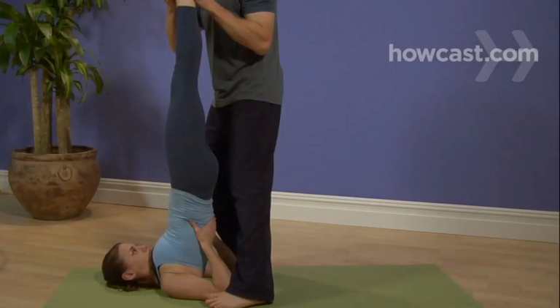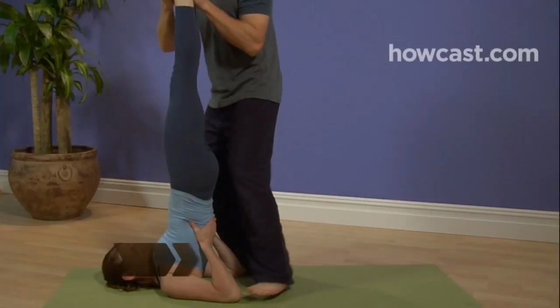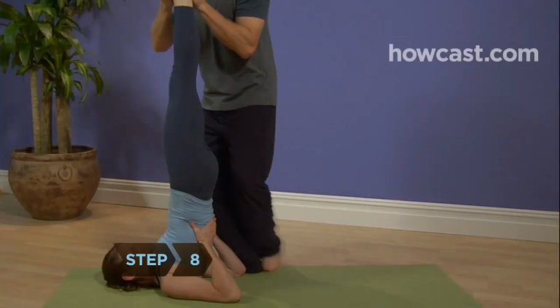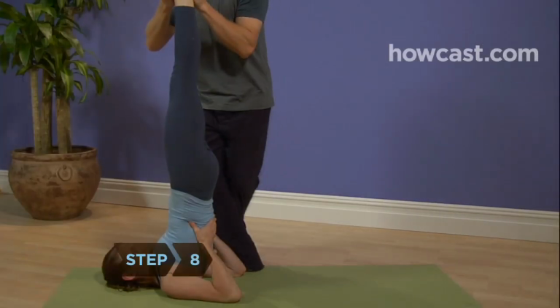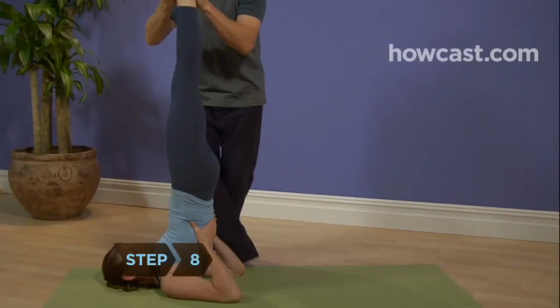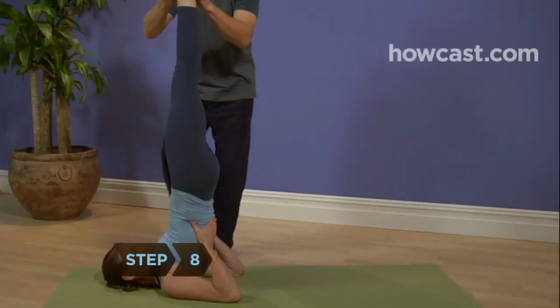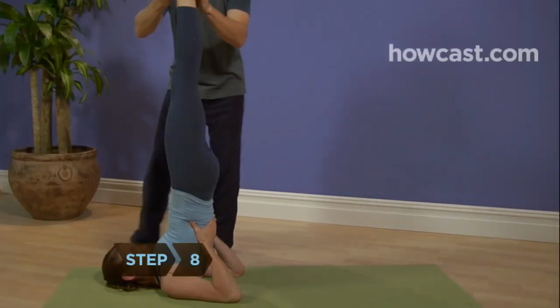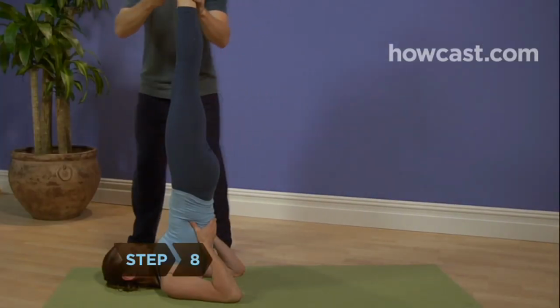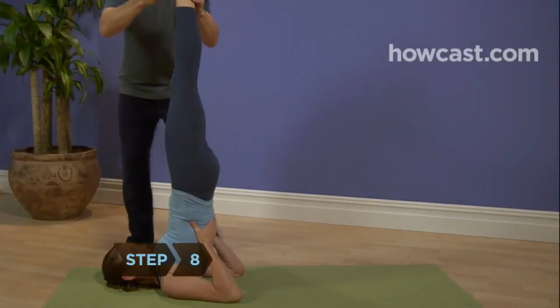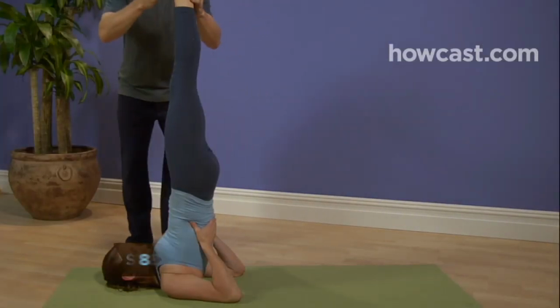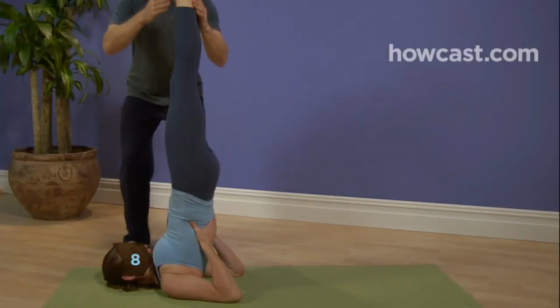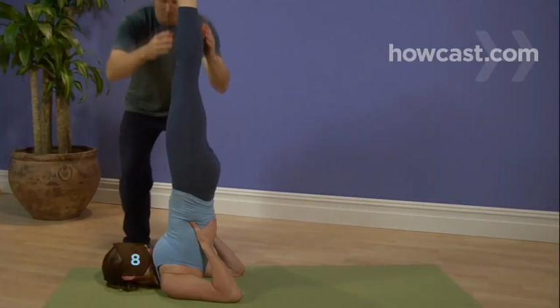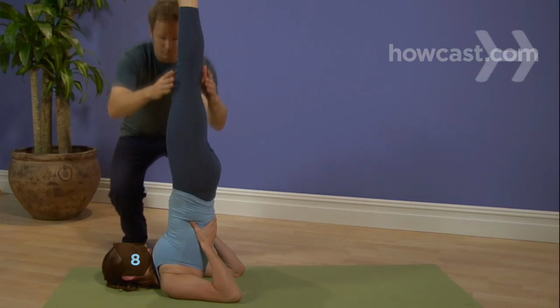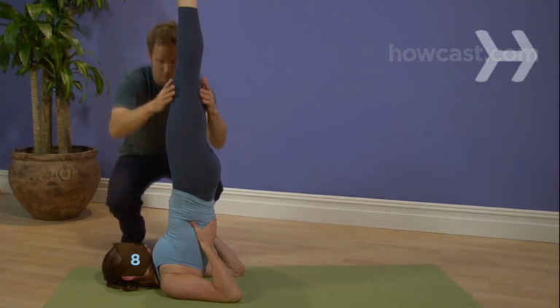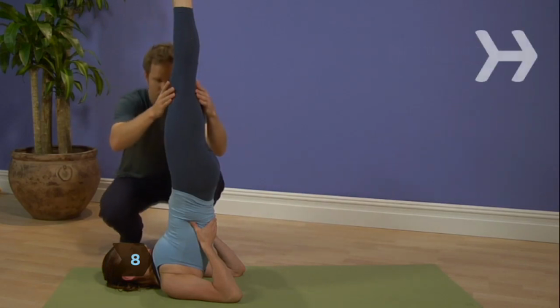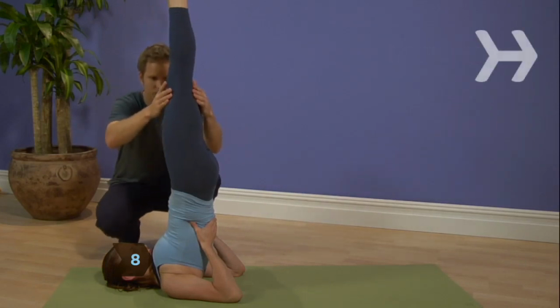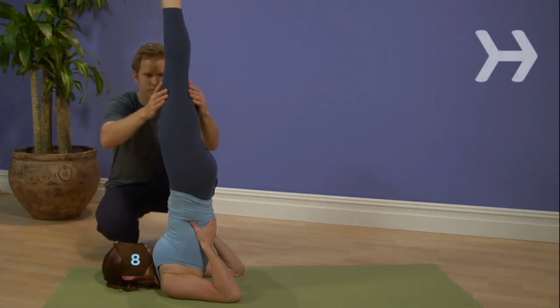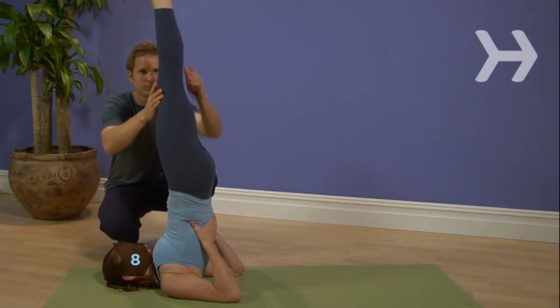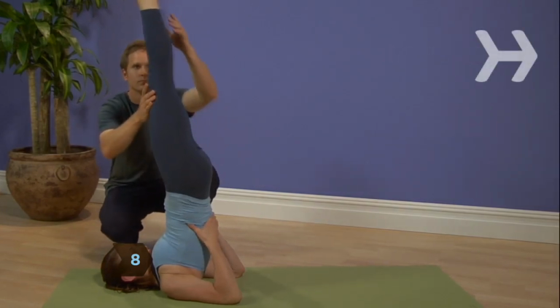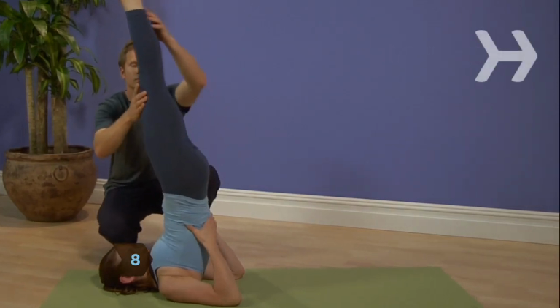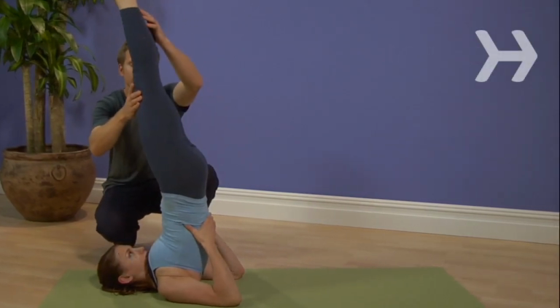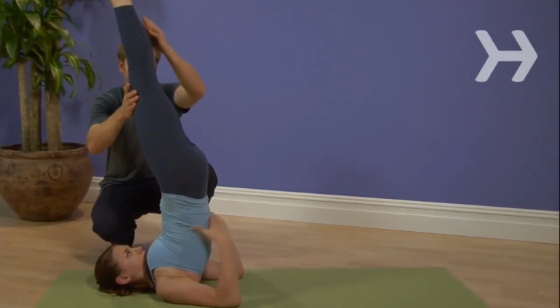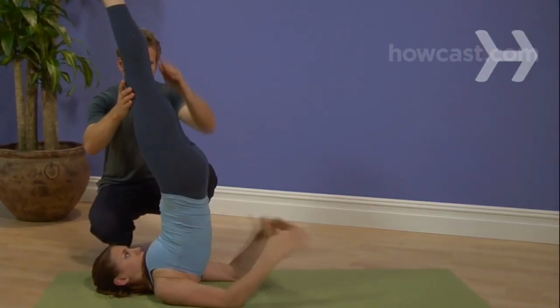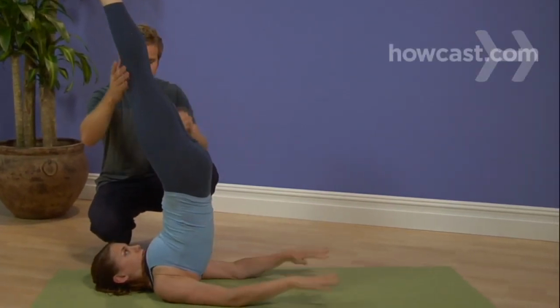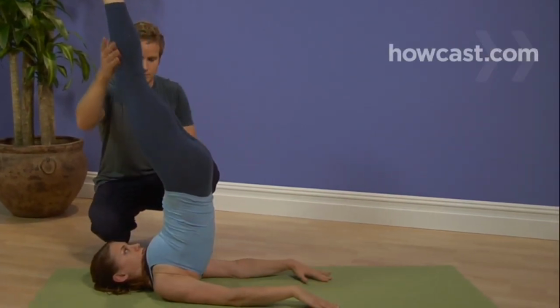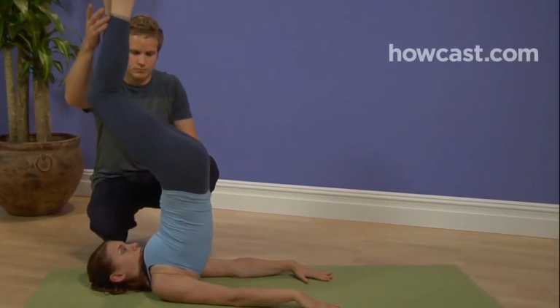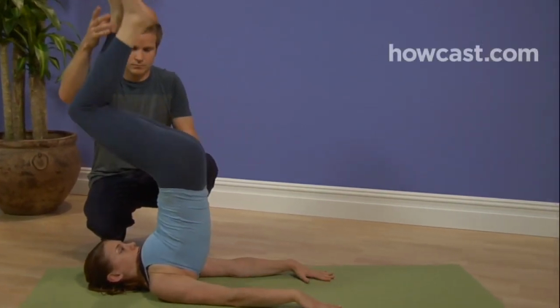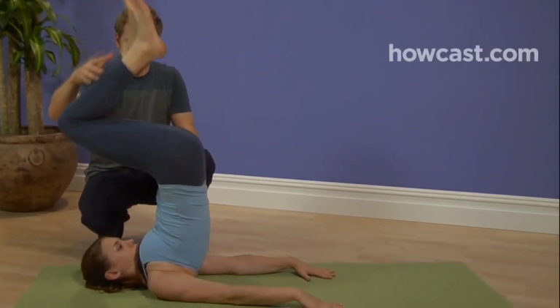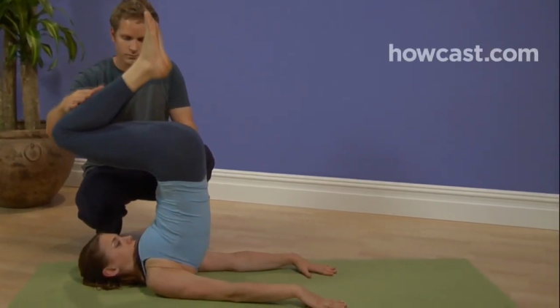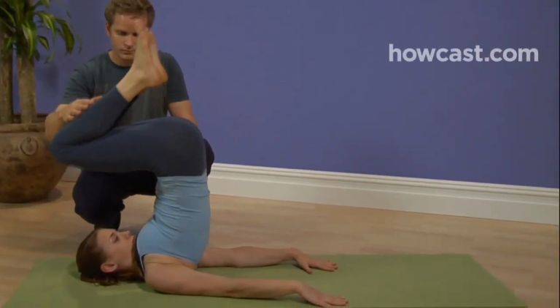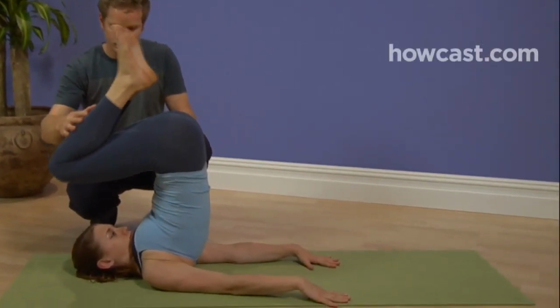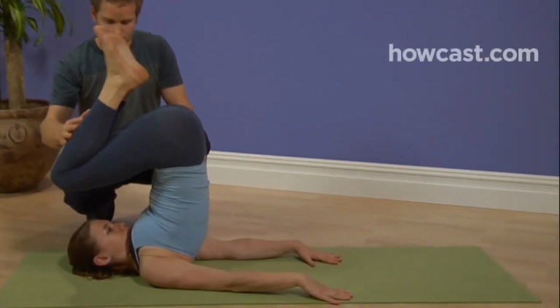Step 8. Release the pose by placing your hands flat on the floor behind your back, and roll your spine down slowly, one vertebrae at a time.